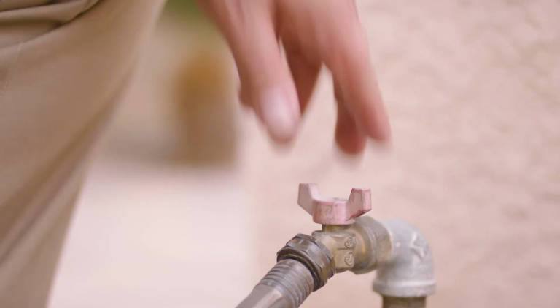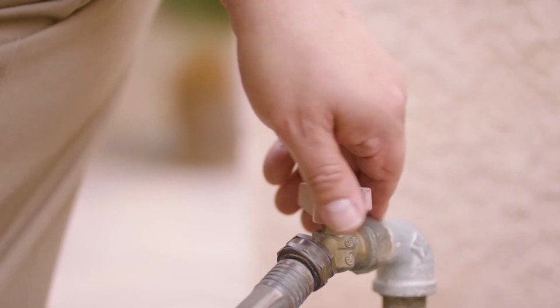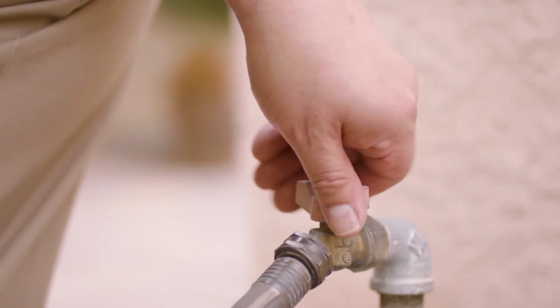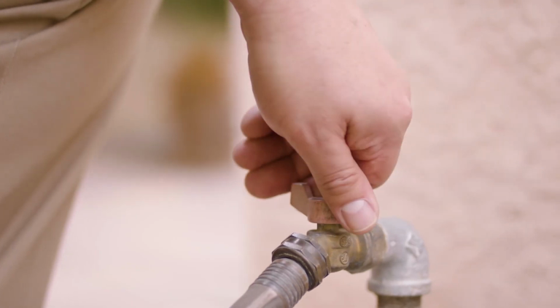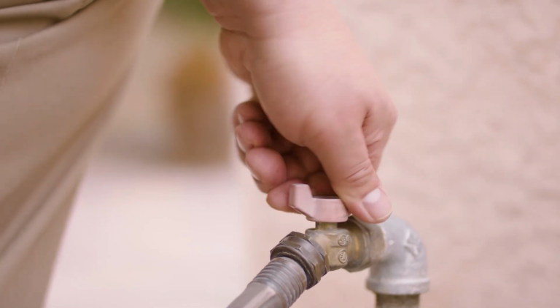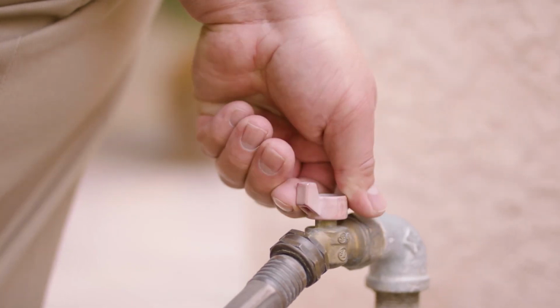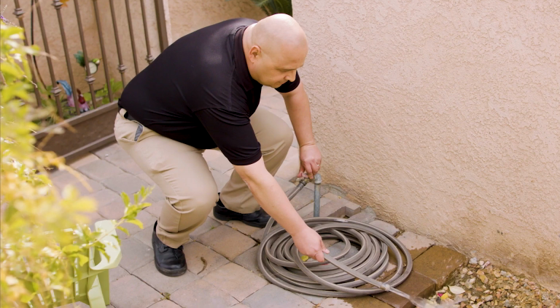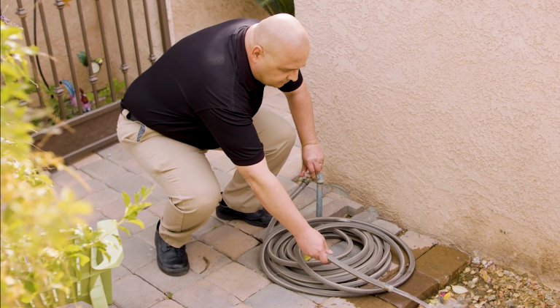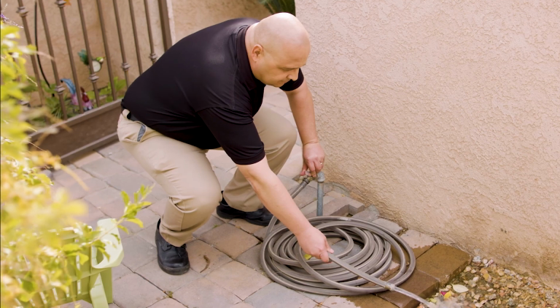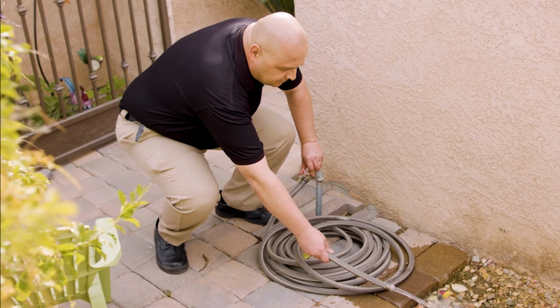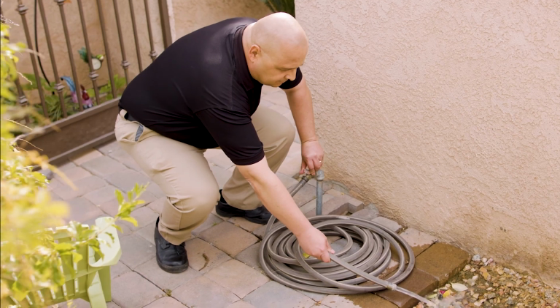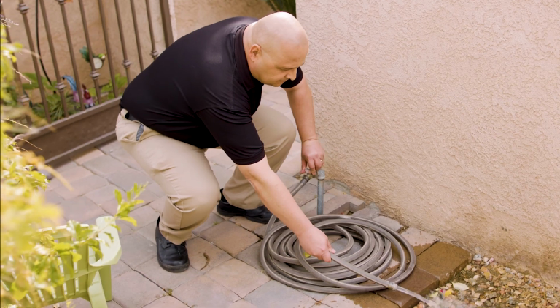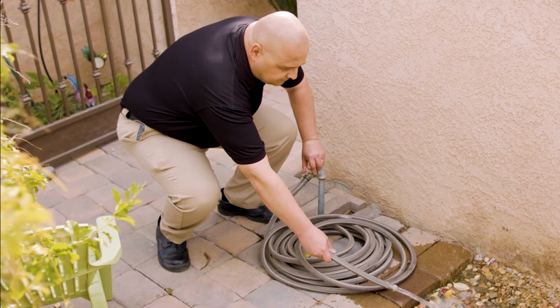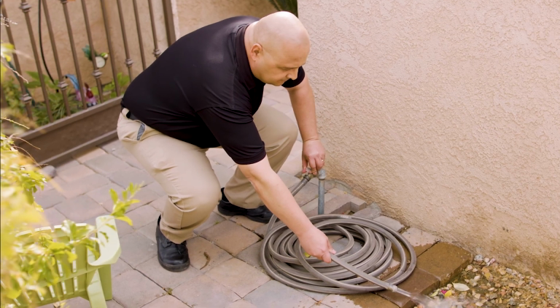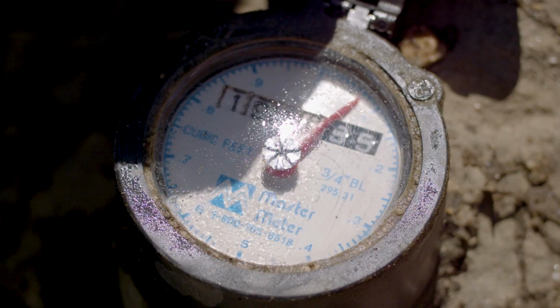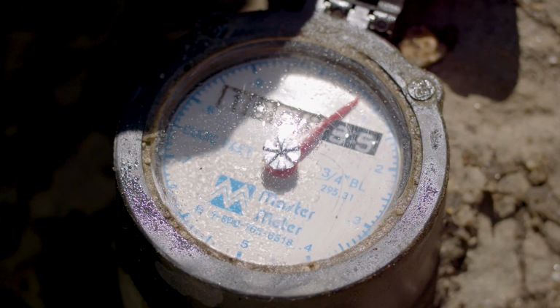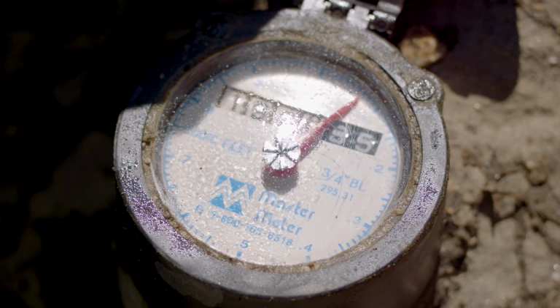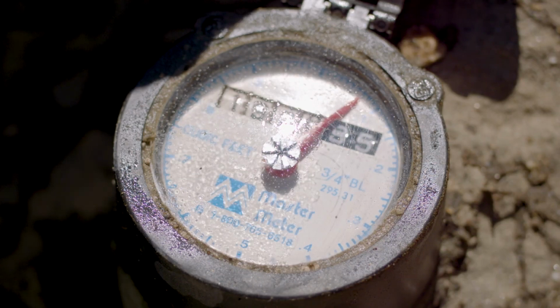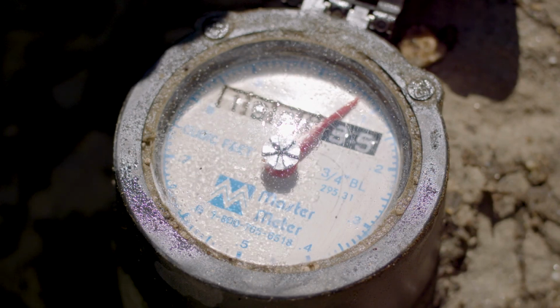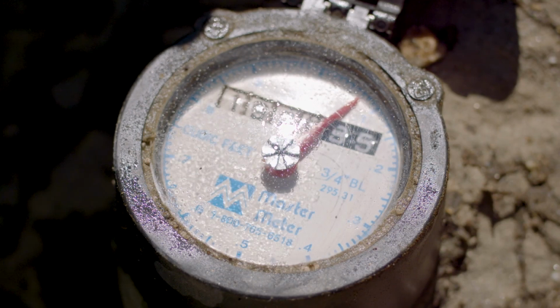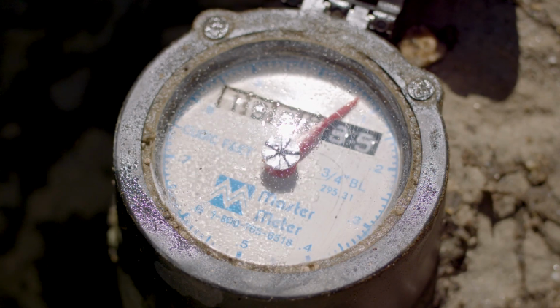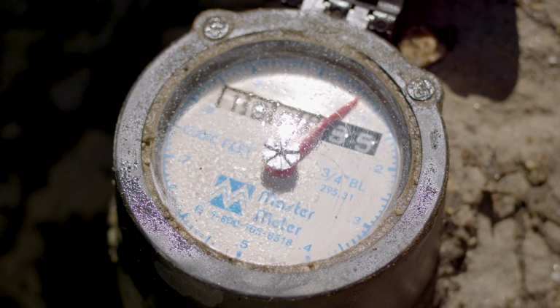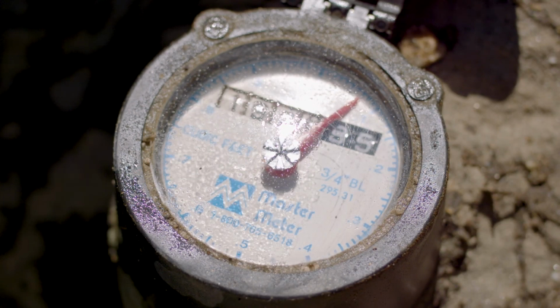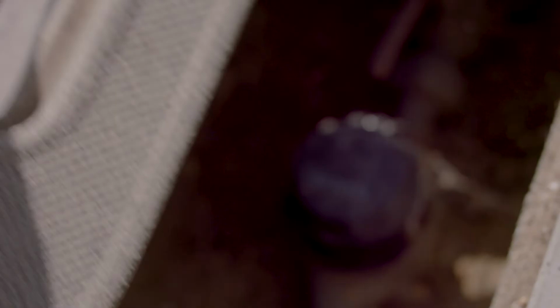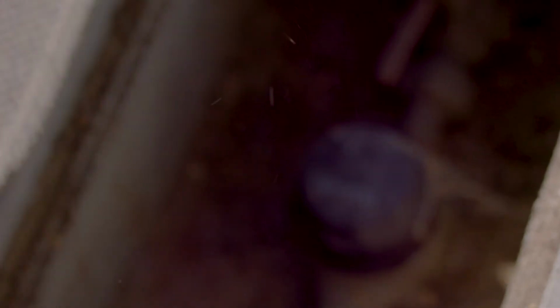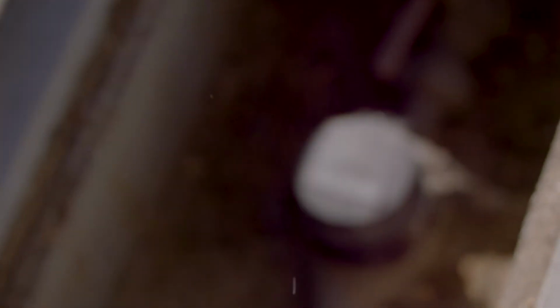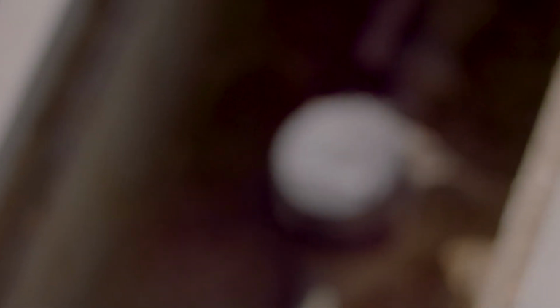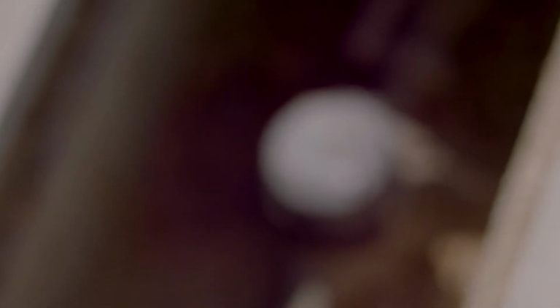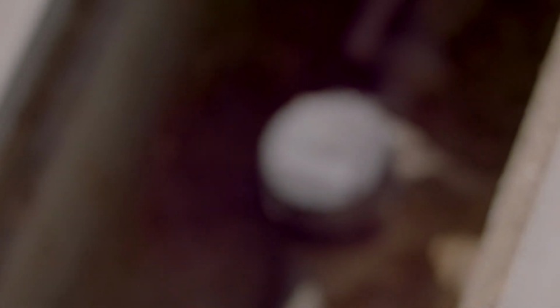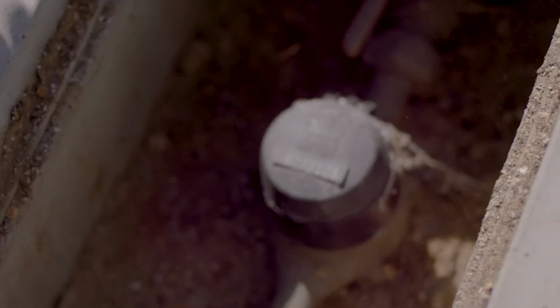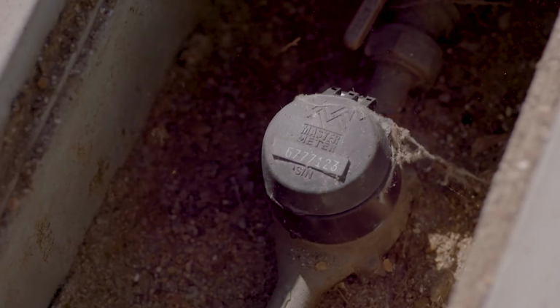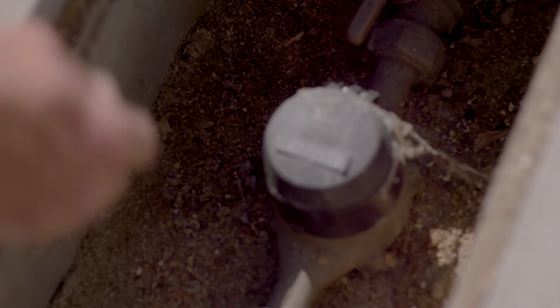Let's take a look at what happens when we turn on the hose. As you can see, the flow indicator is moving and the red hand is calculating the usage. And it's that easy to read your water meter.